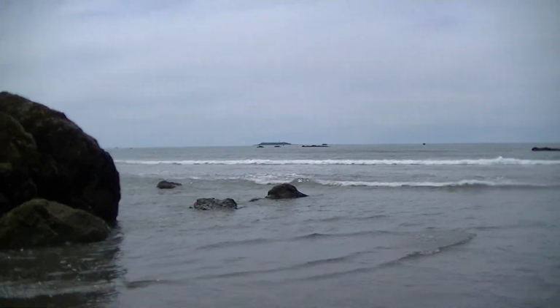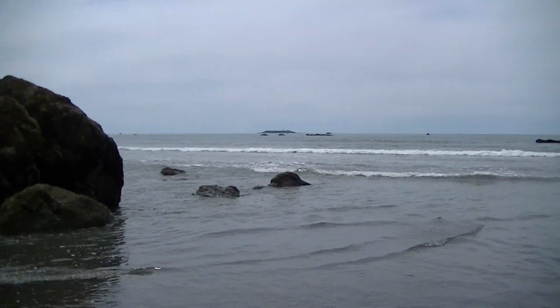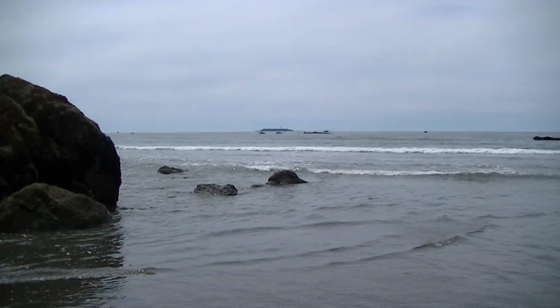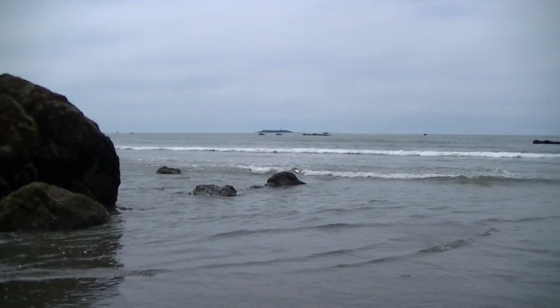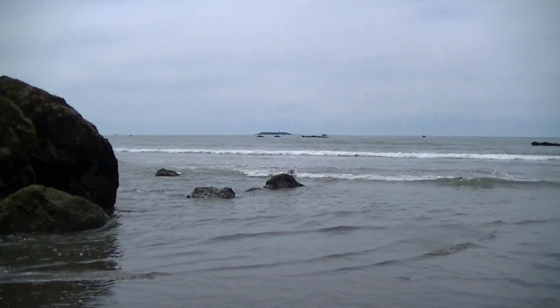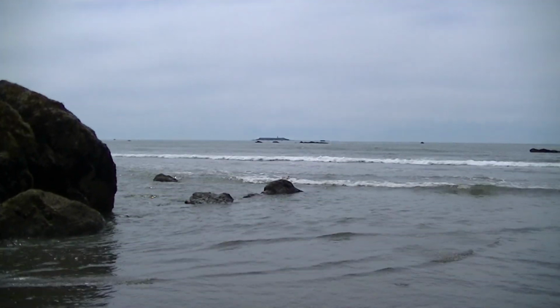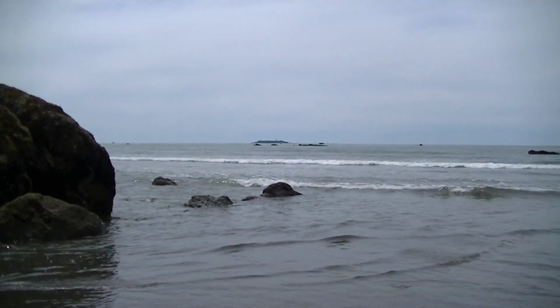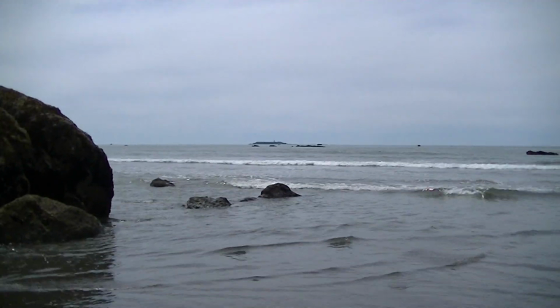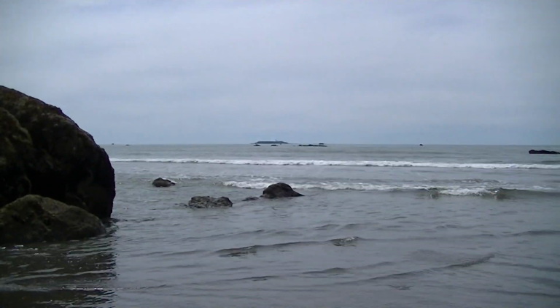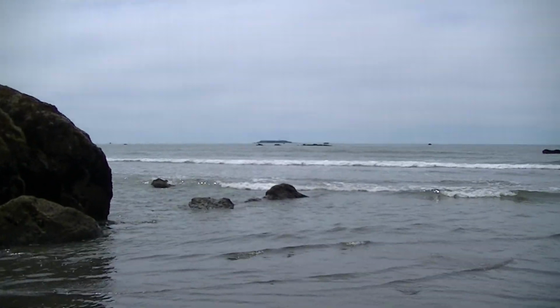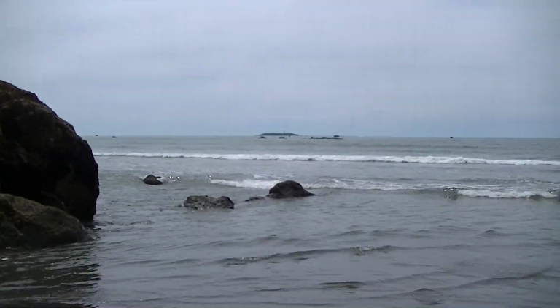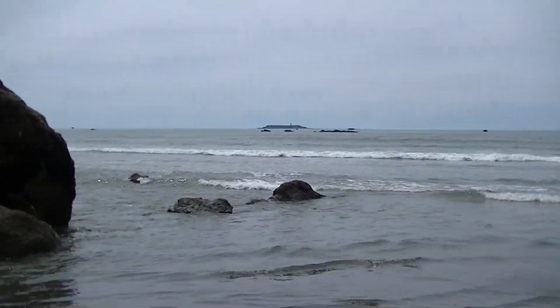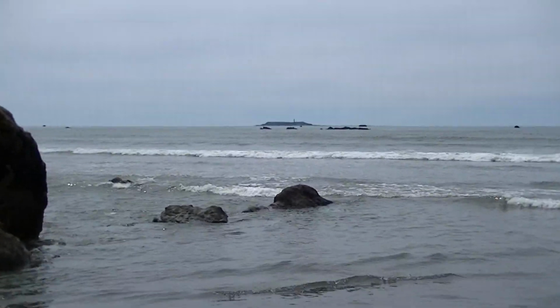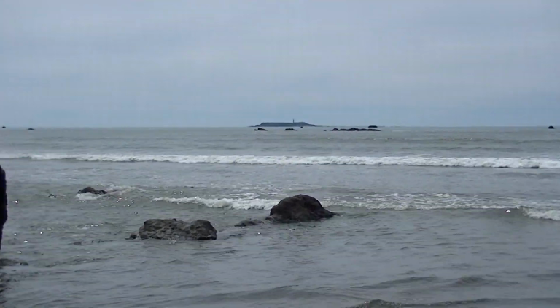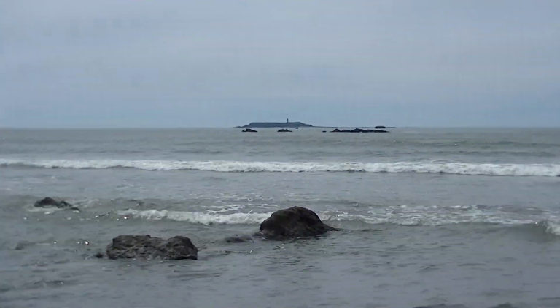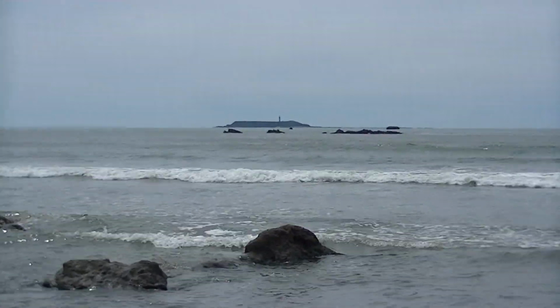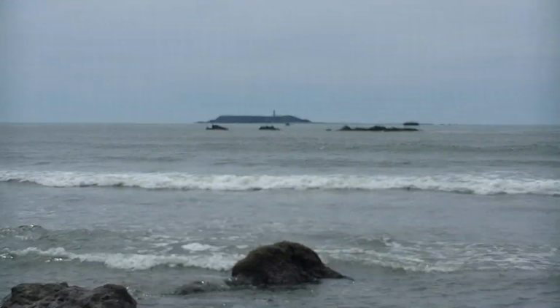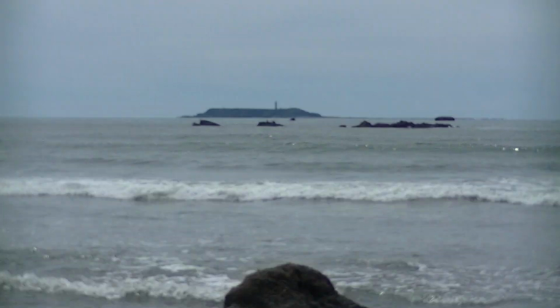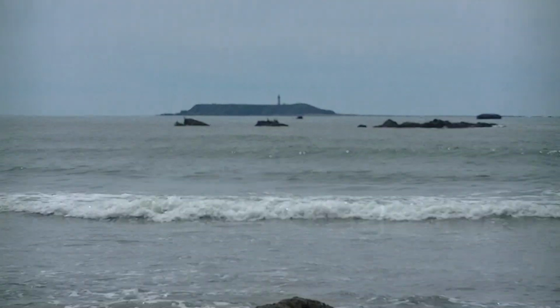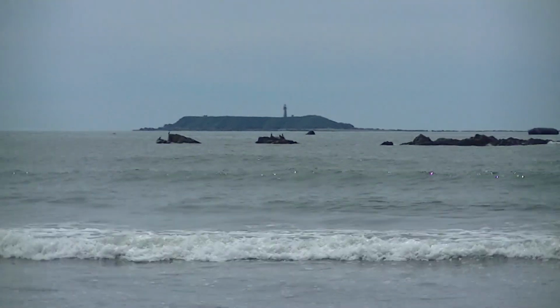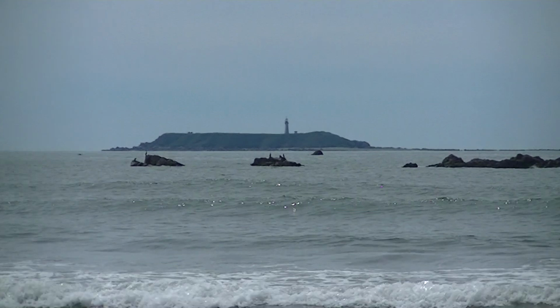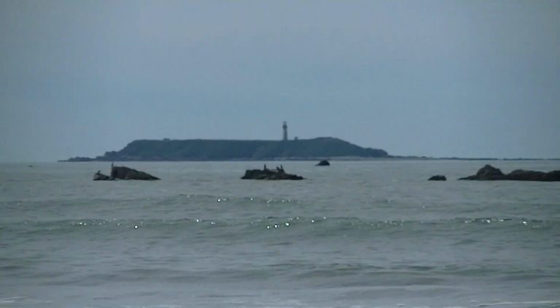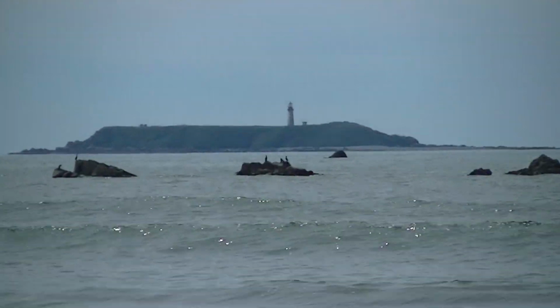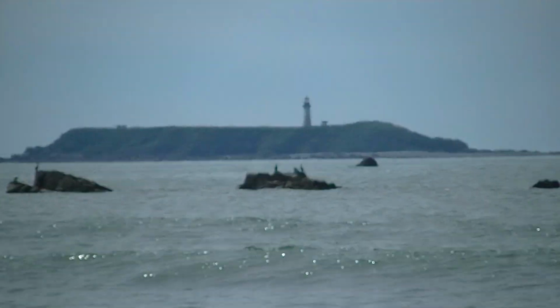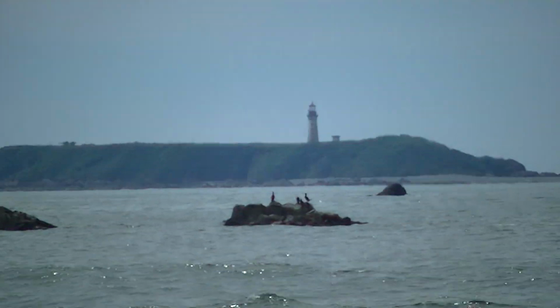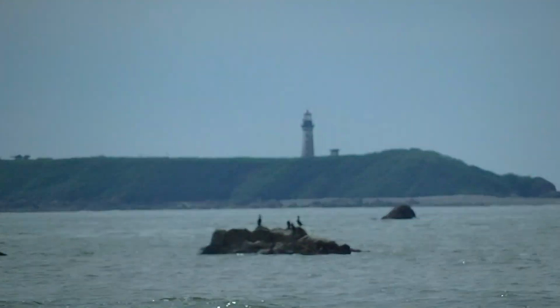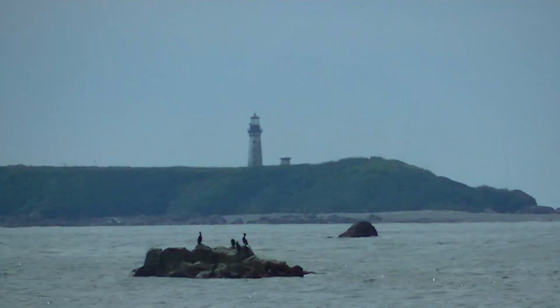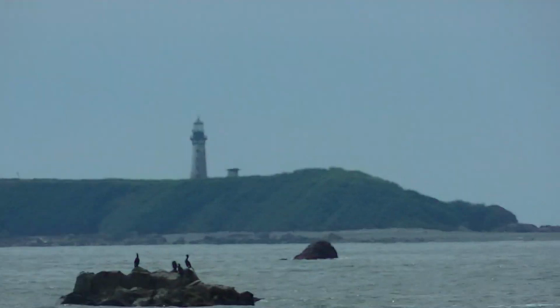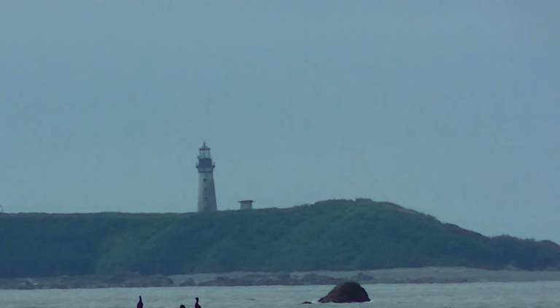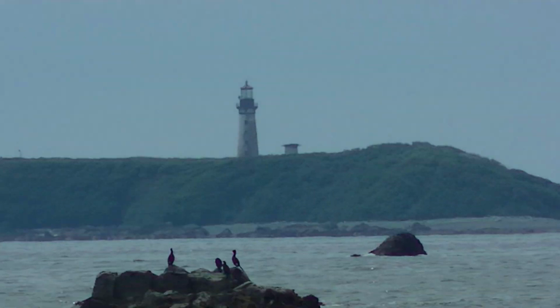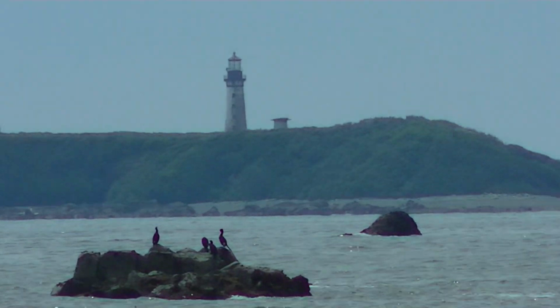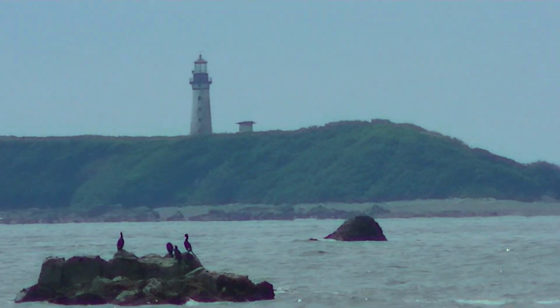Out there — that's Destruction Island out there.